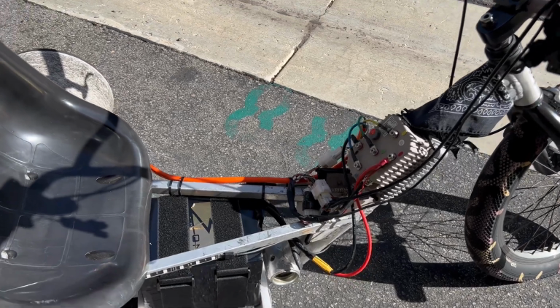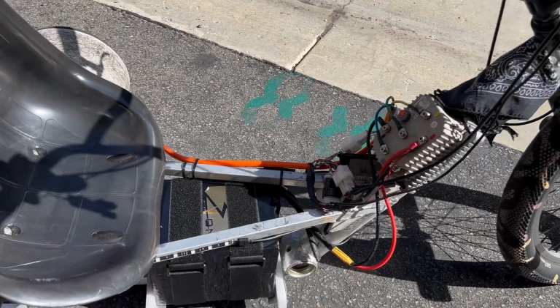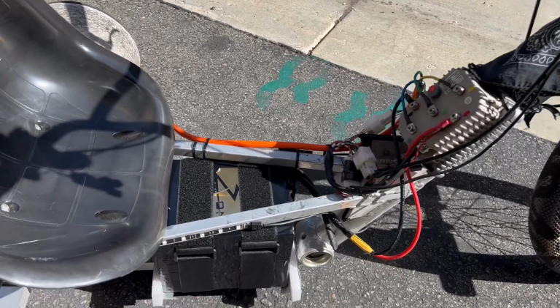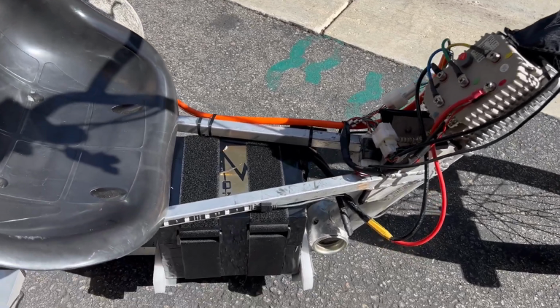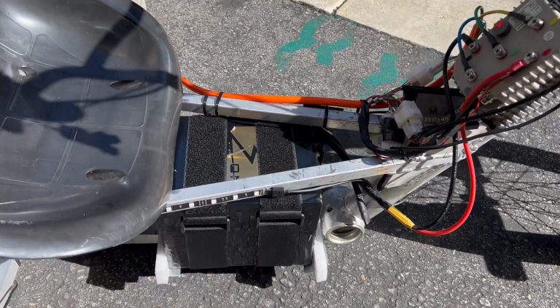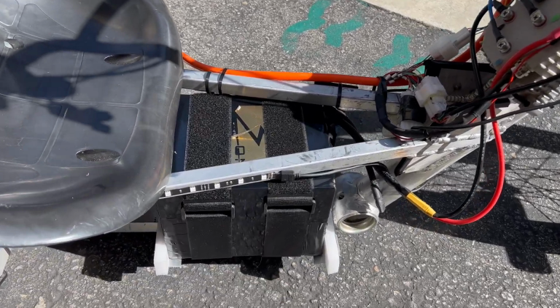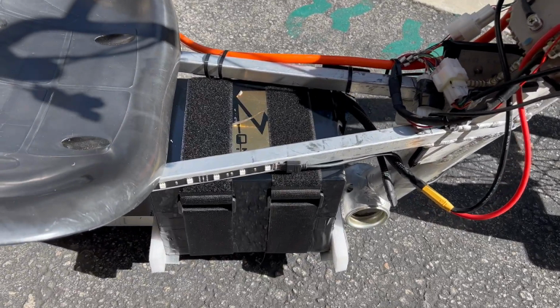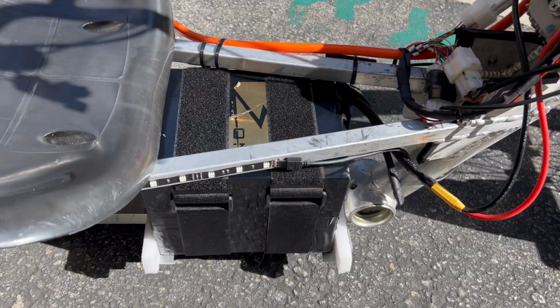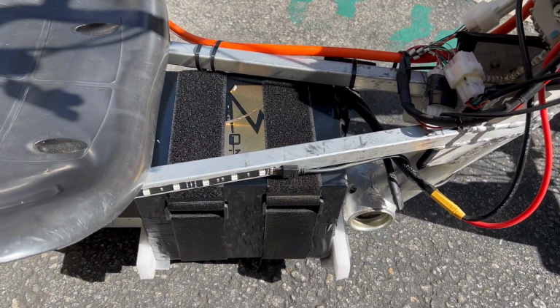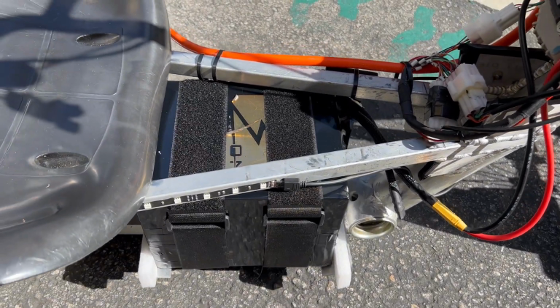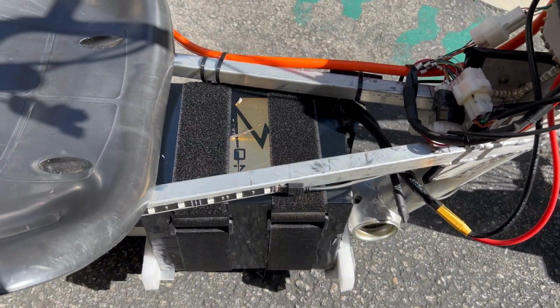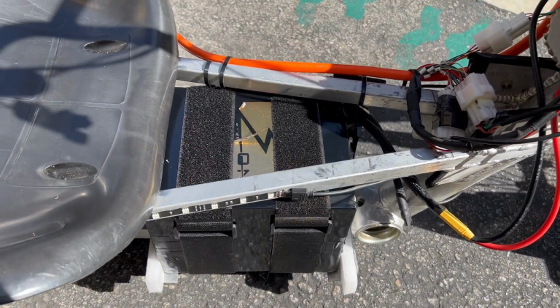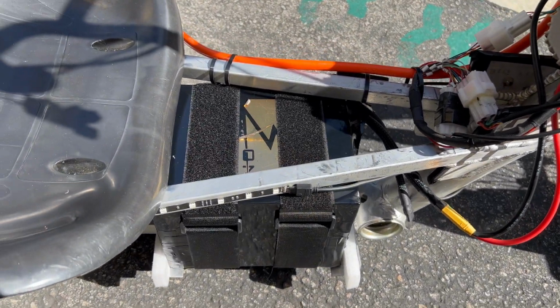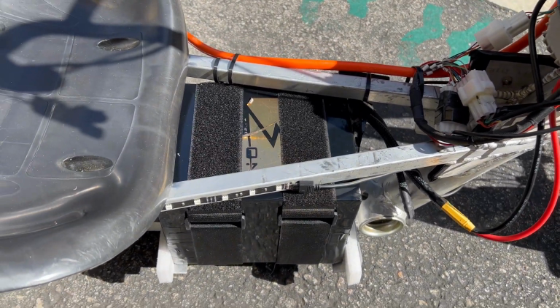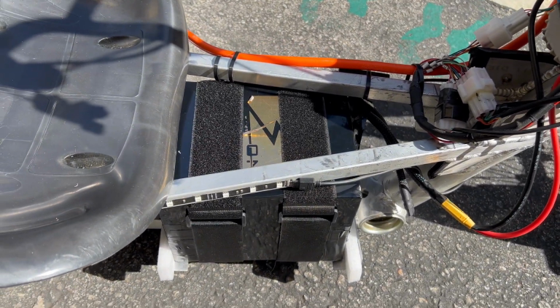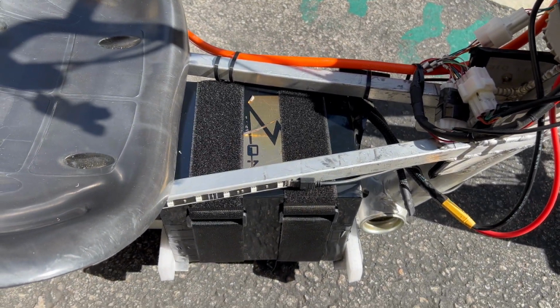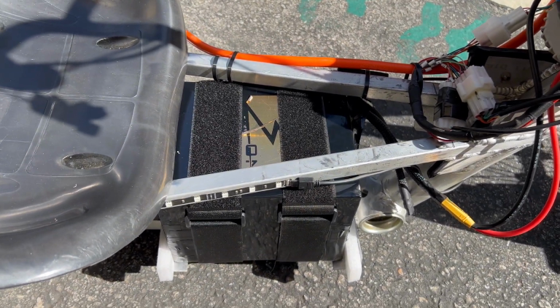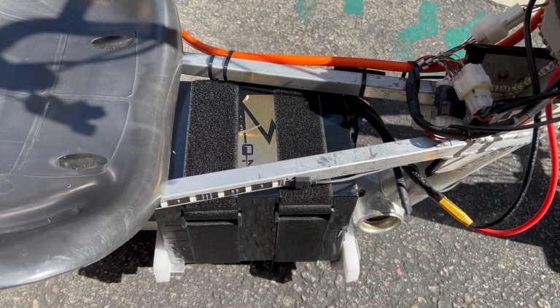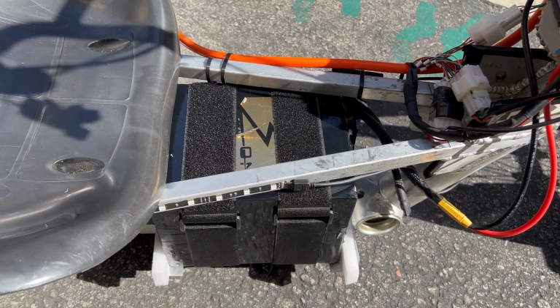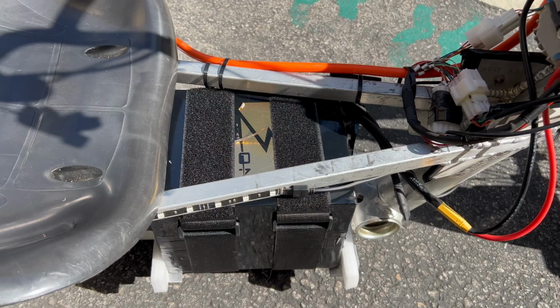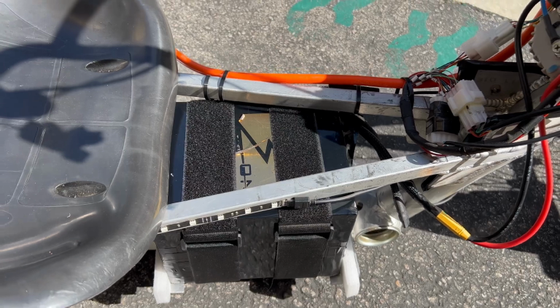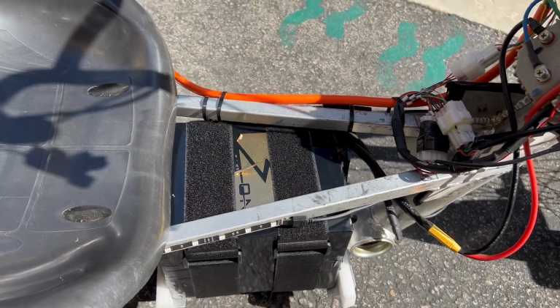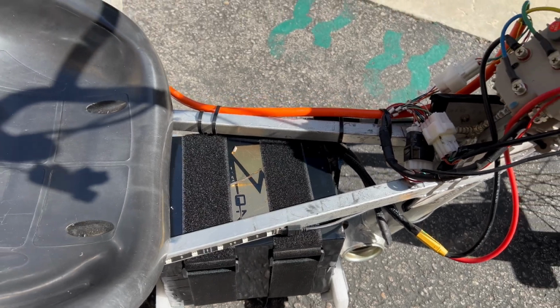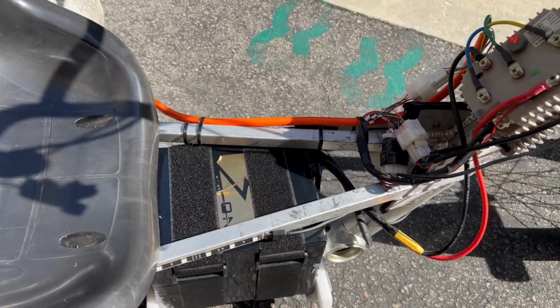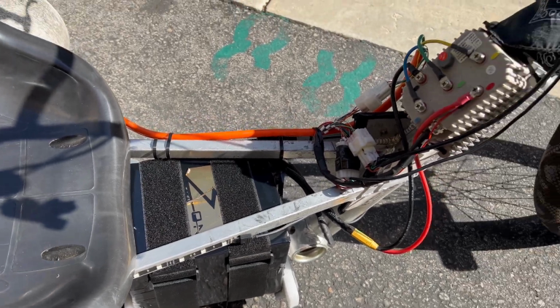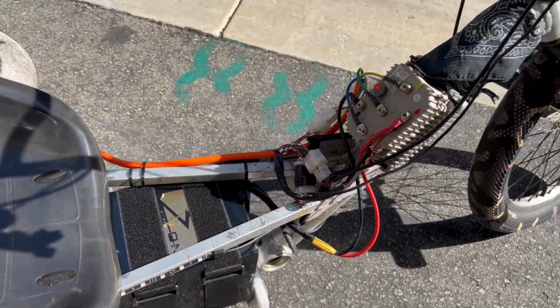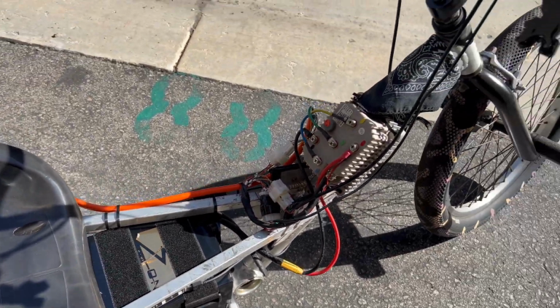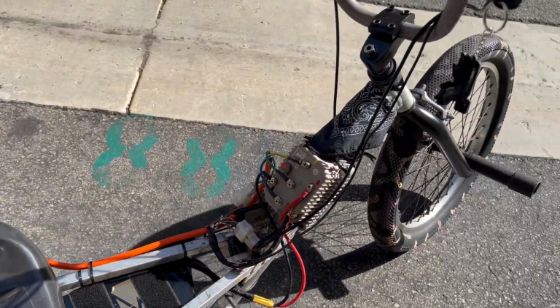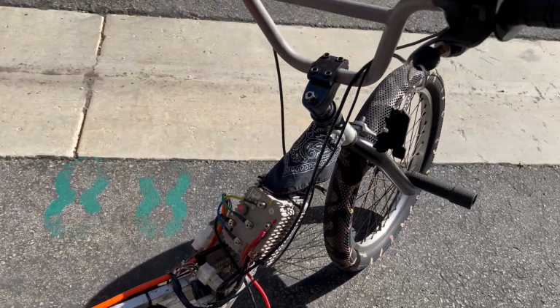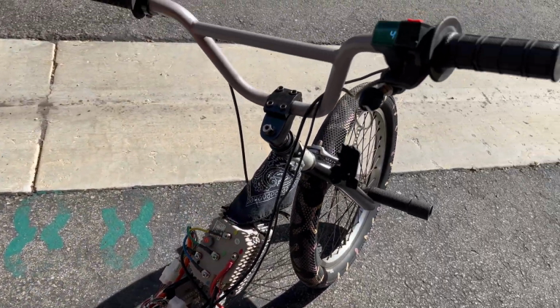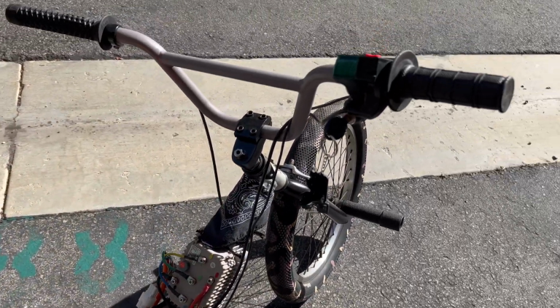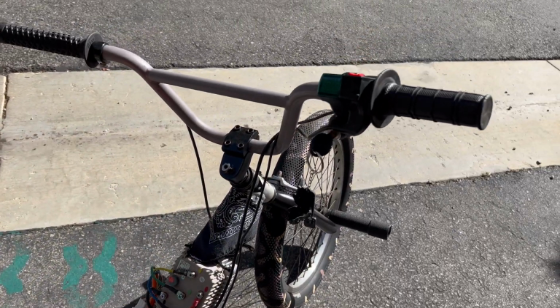I also went with their 72 volt 24 amp hour battery that does 80 amp continuous. That thing is a beast — I love it.